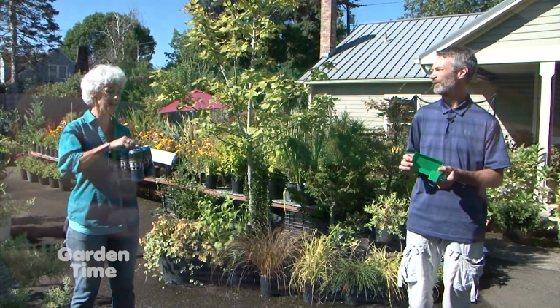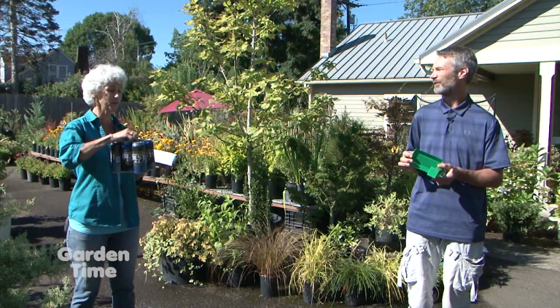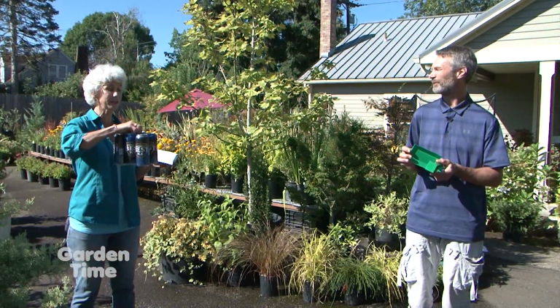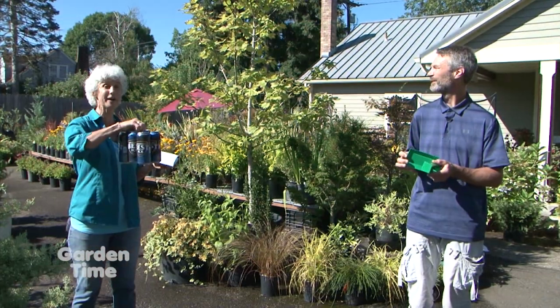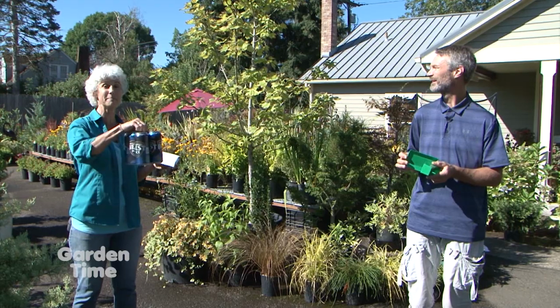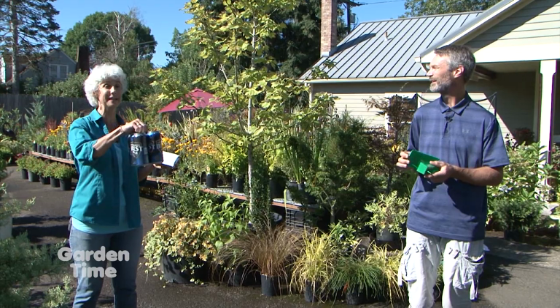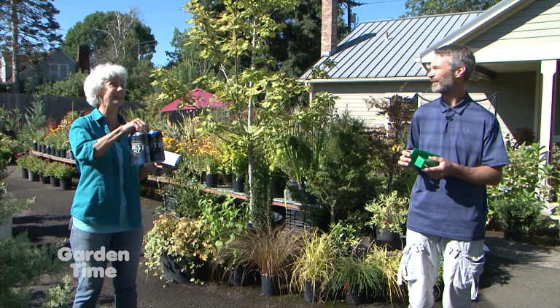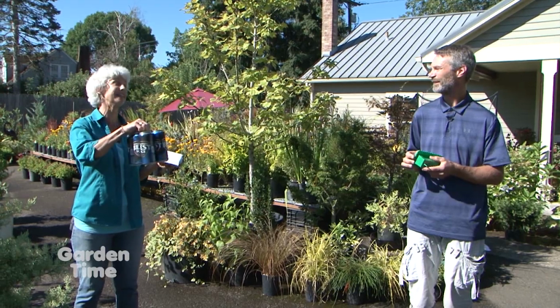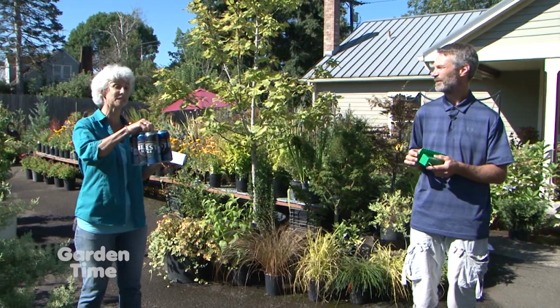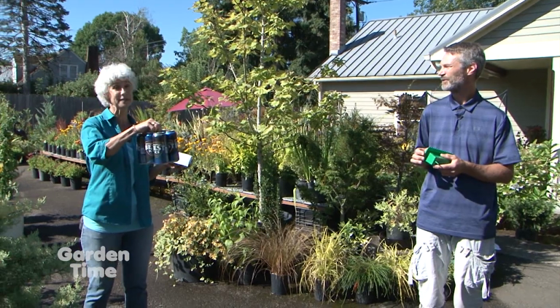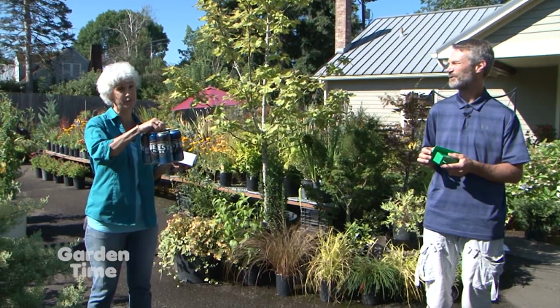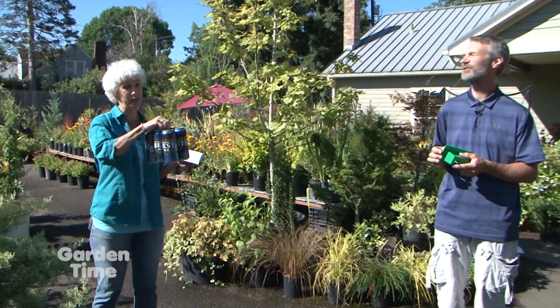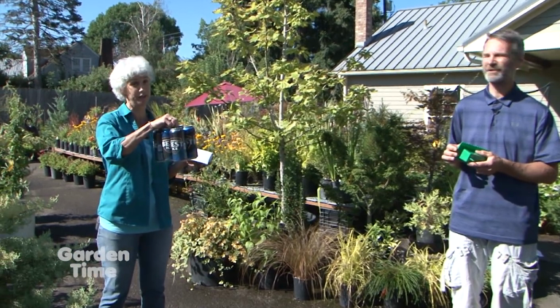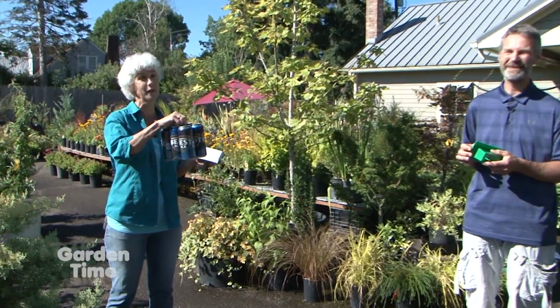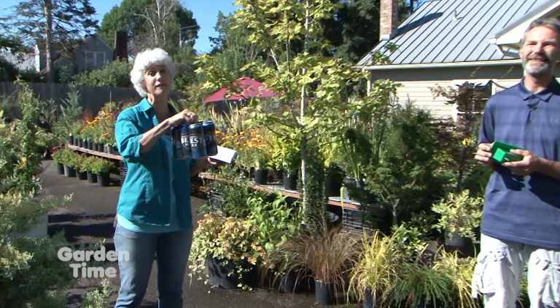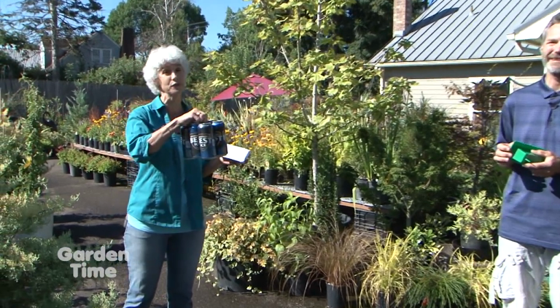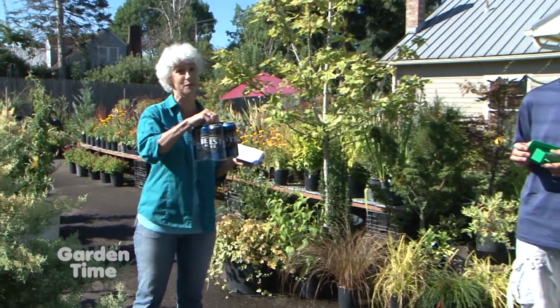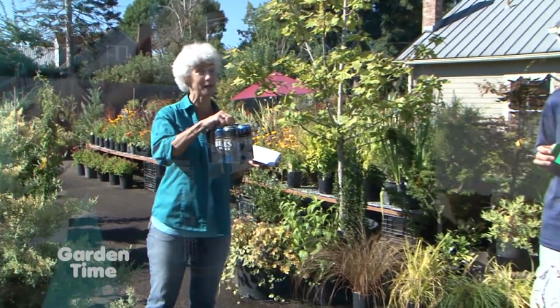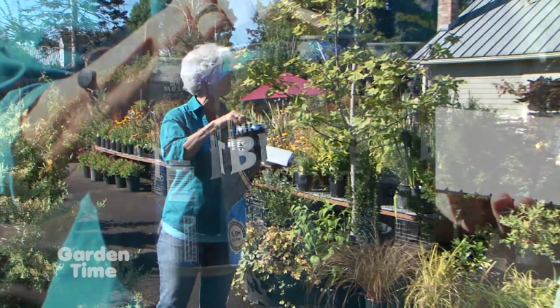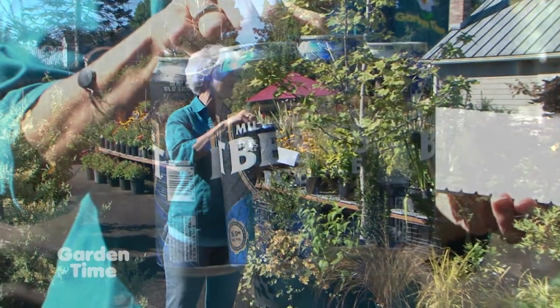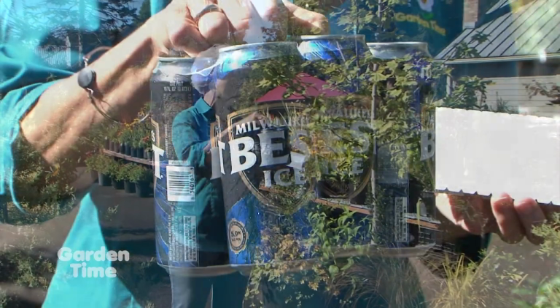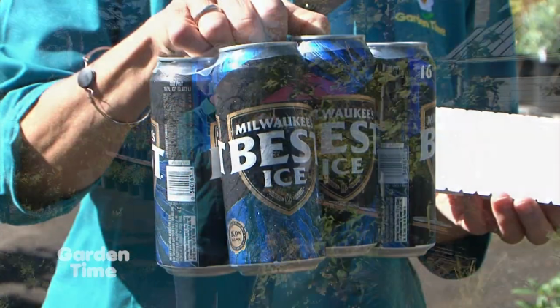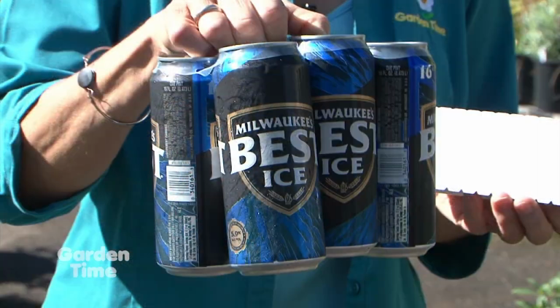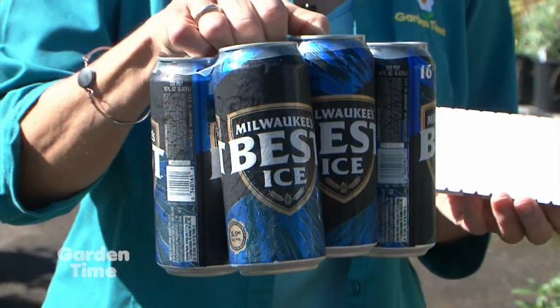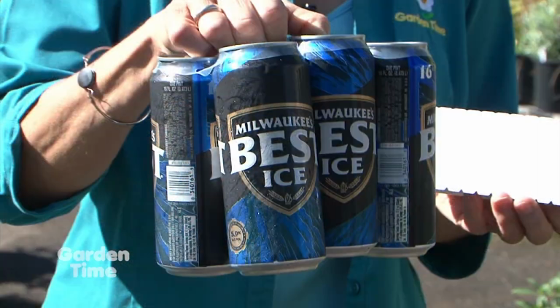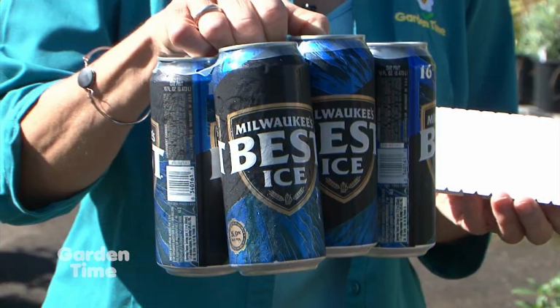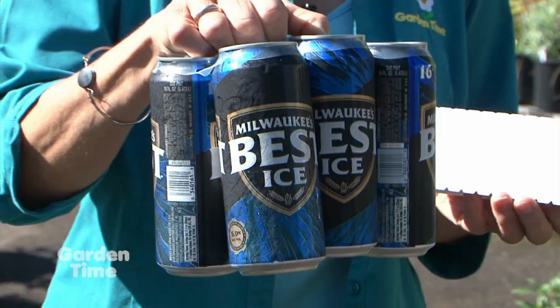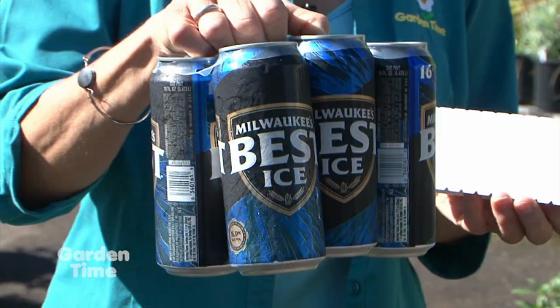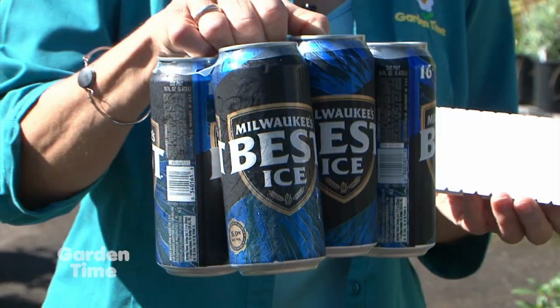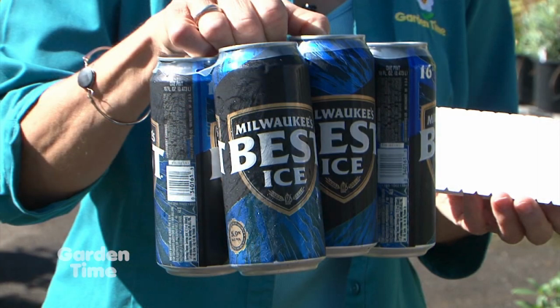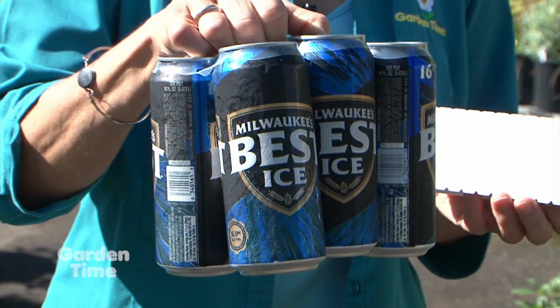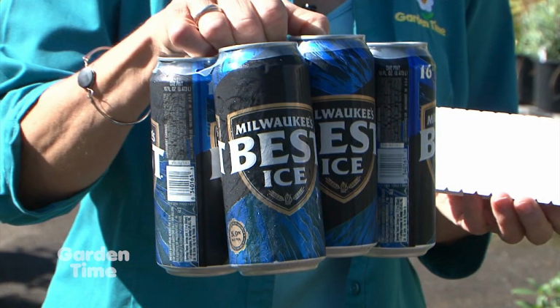You're really recommending inexpensive beer. You don't have to use your microbrews on it at all. No, you can use the cheapest beer there is.